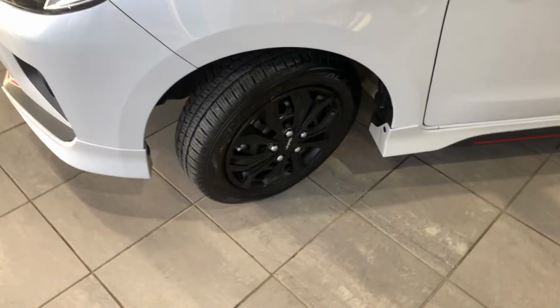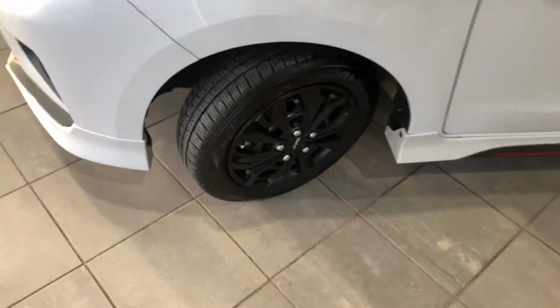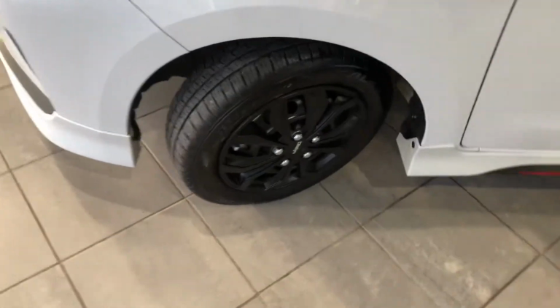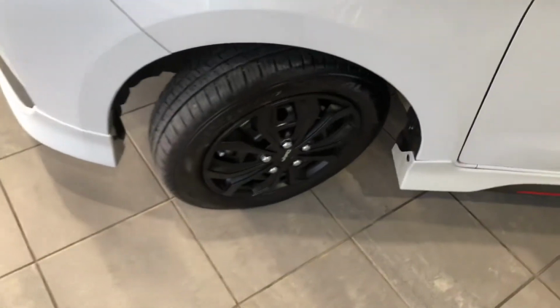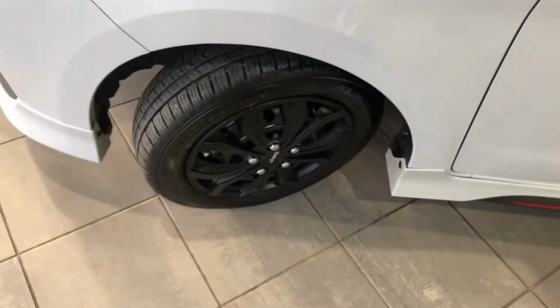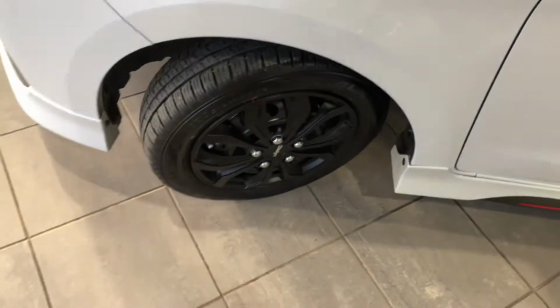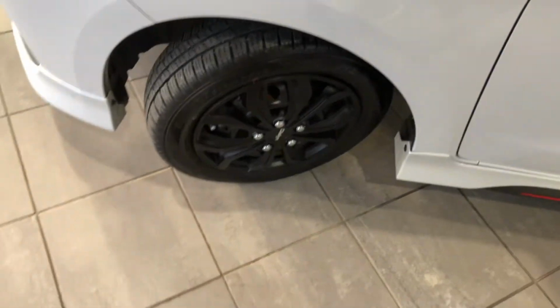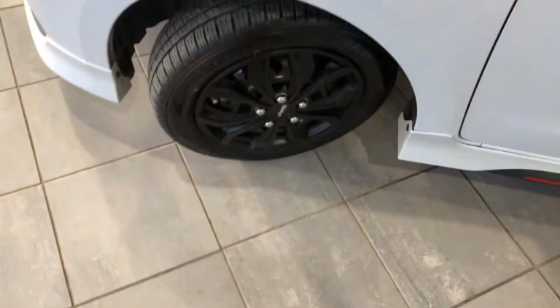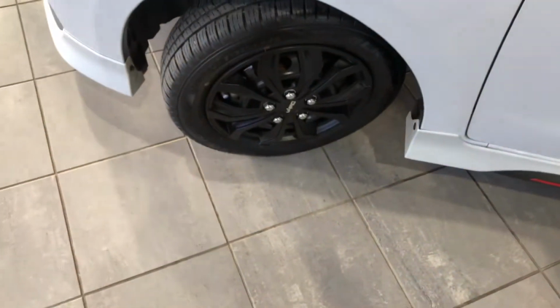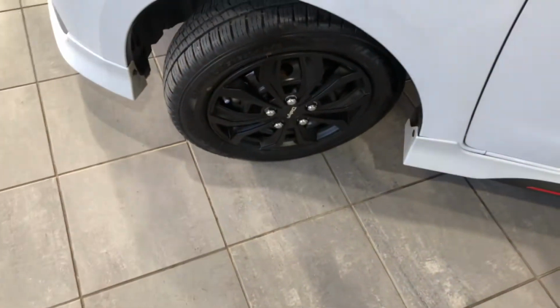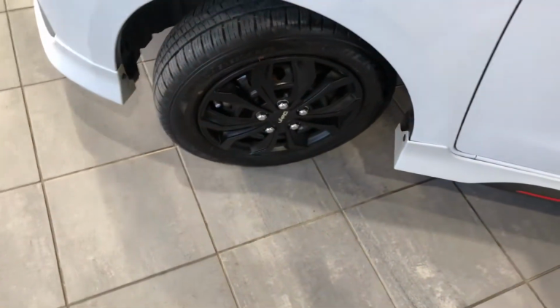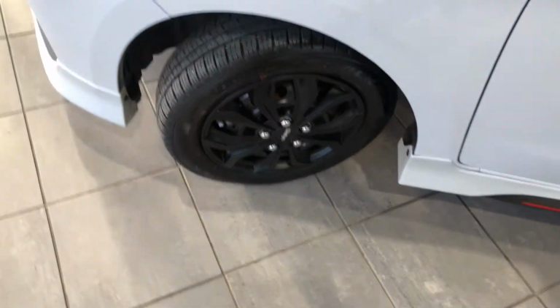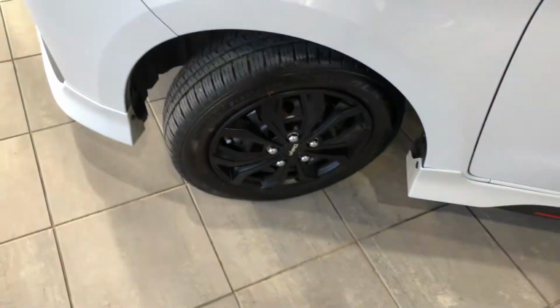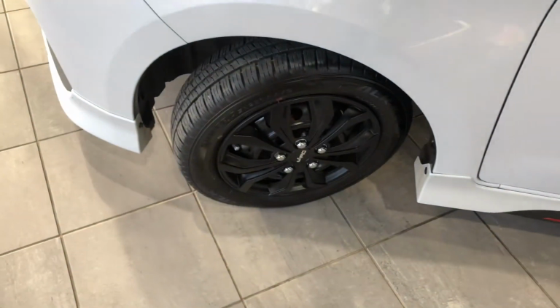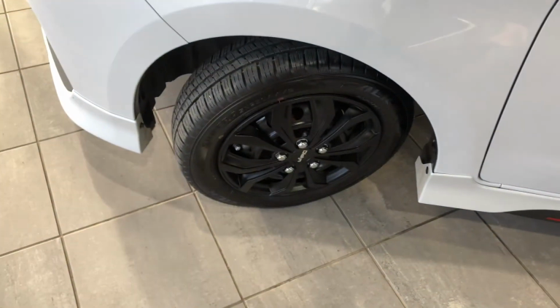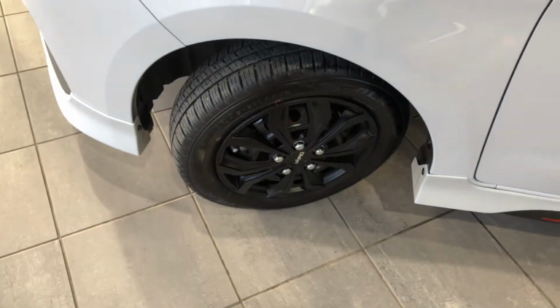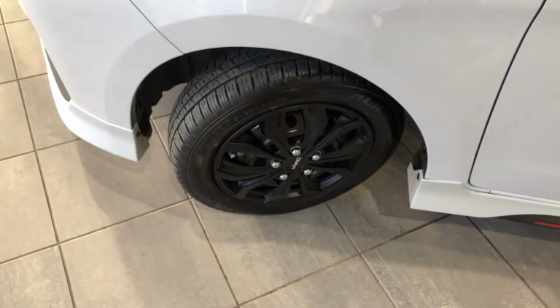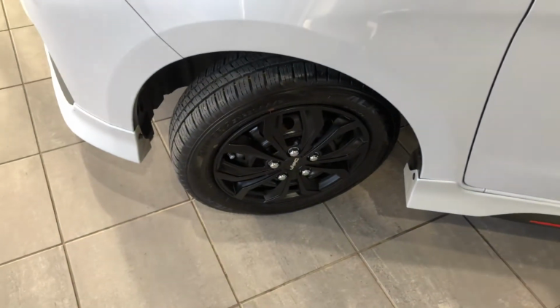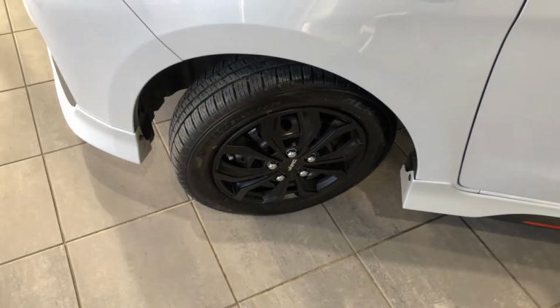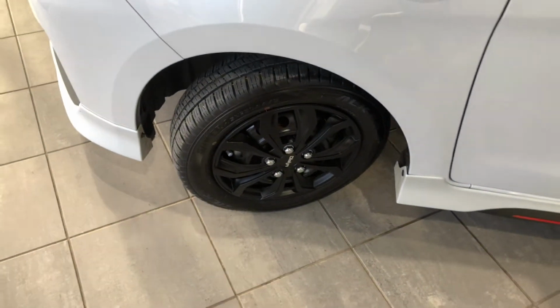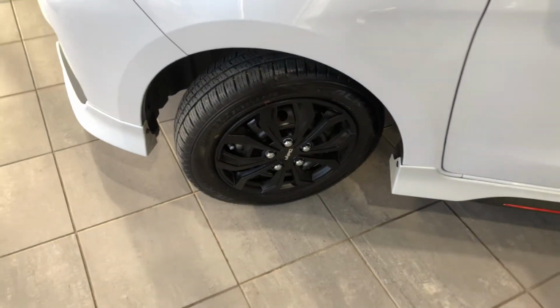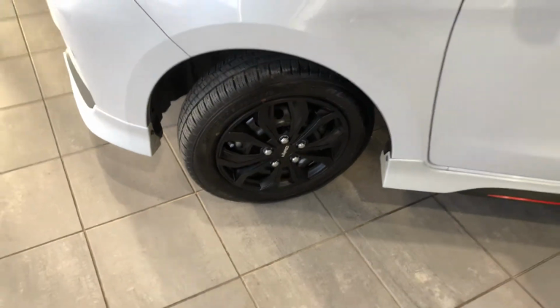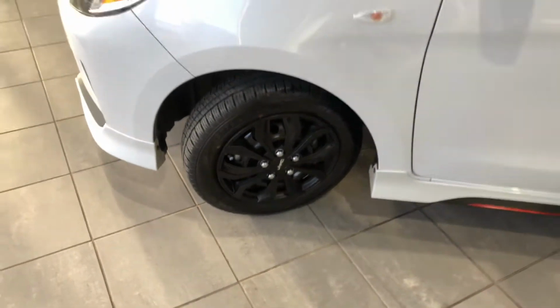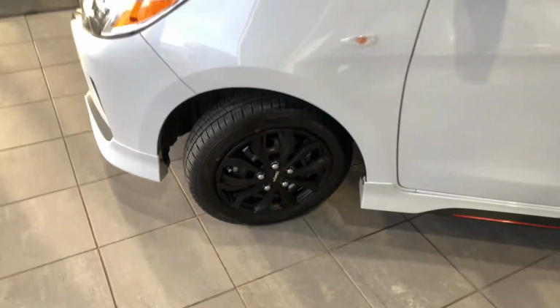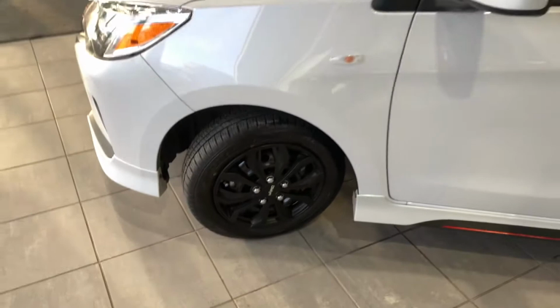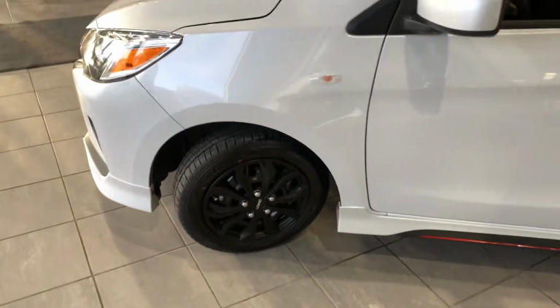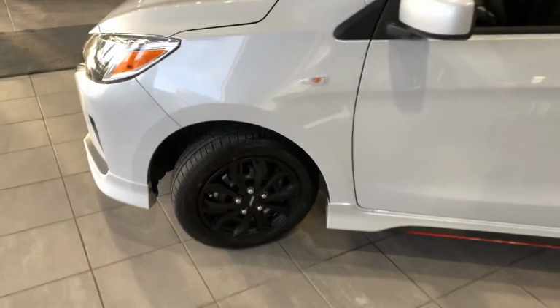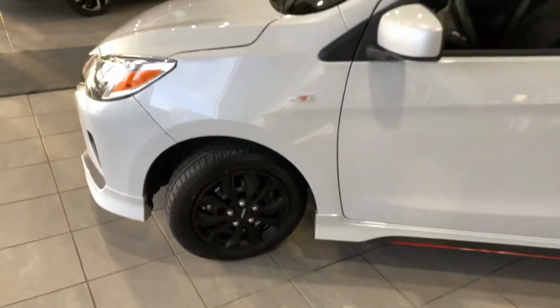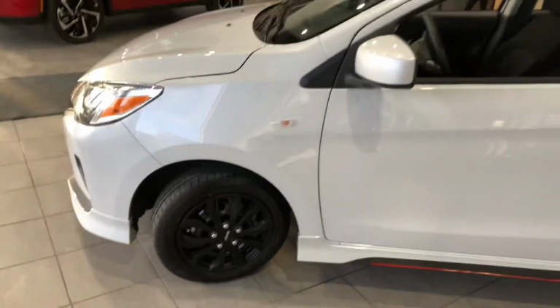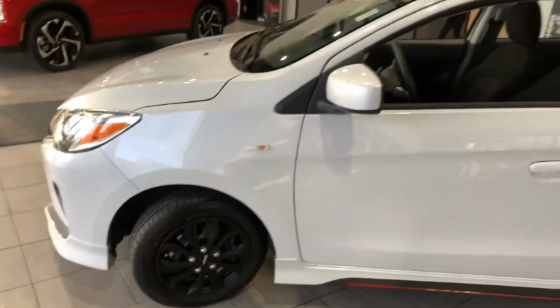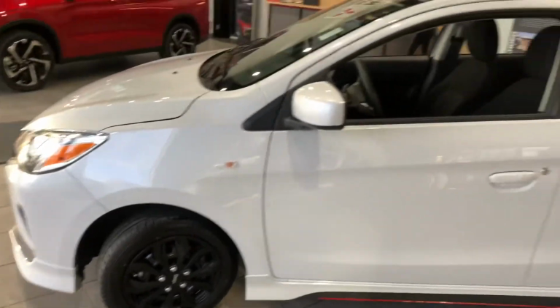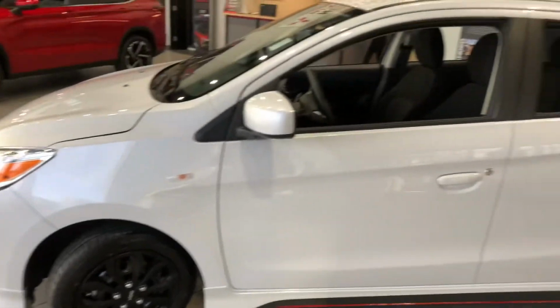Along the side you're just sitting on some 14 inch steel rims with the hubcaps there giving it a nicer, sportier look.